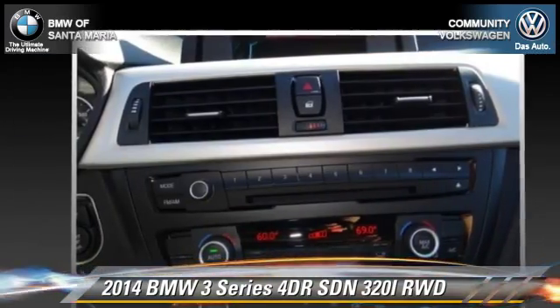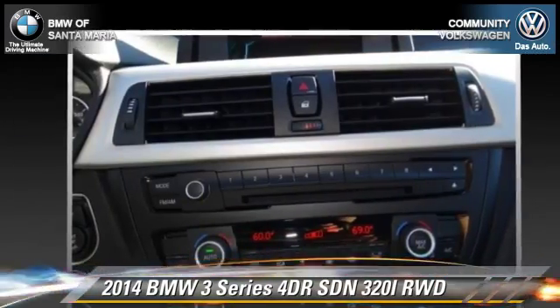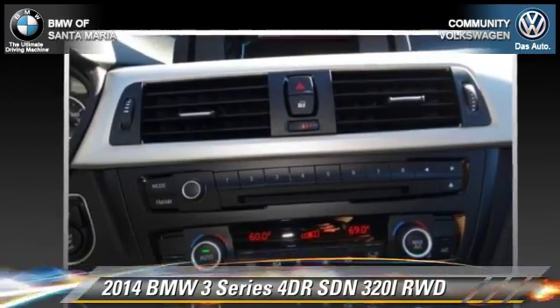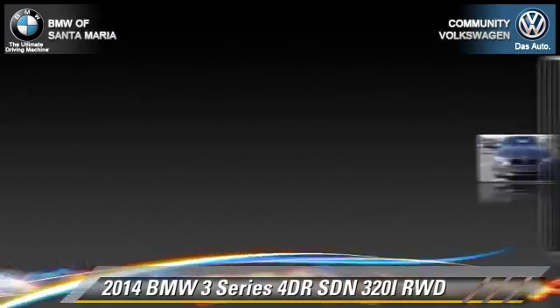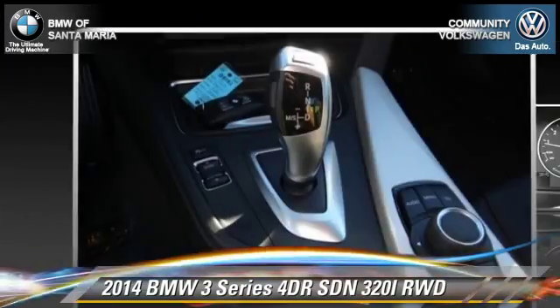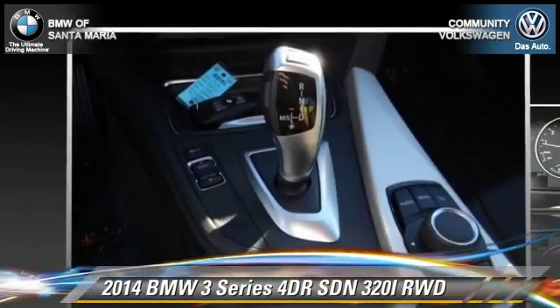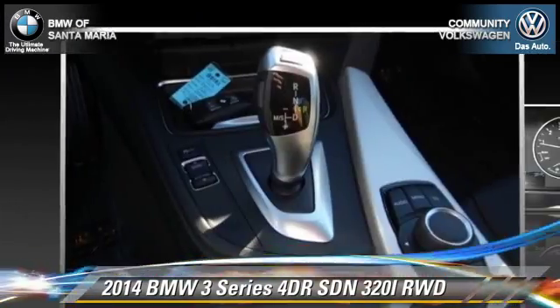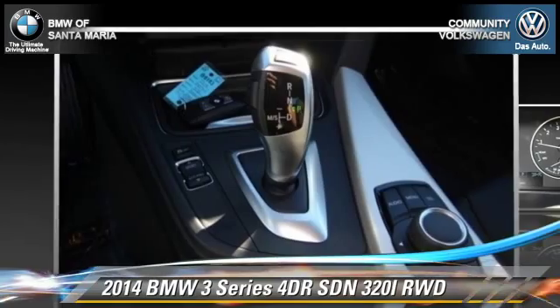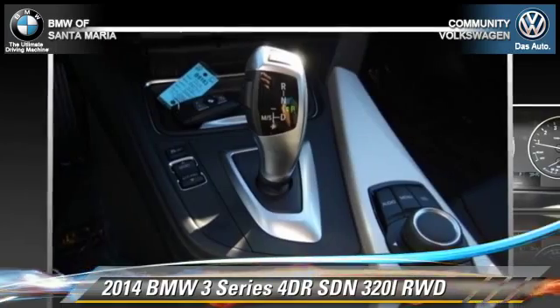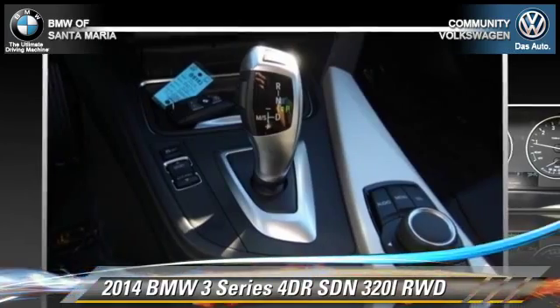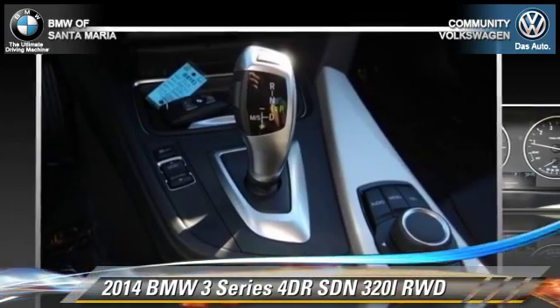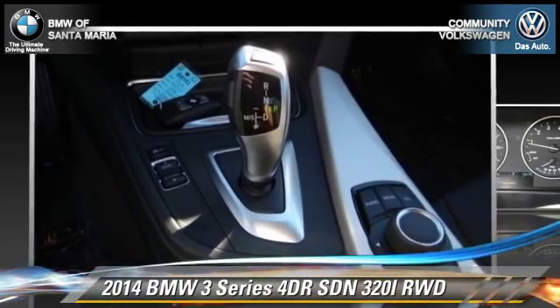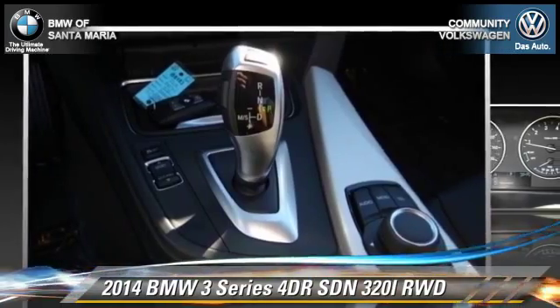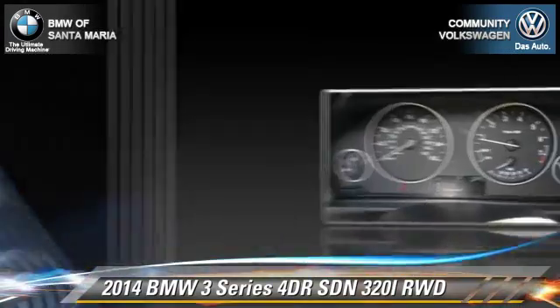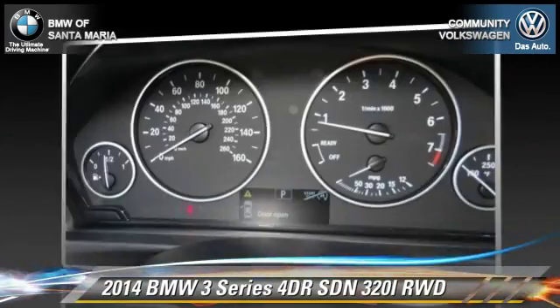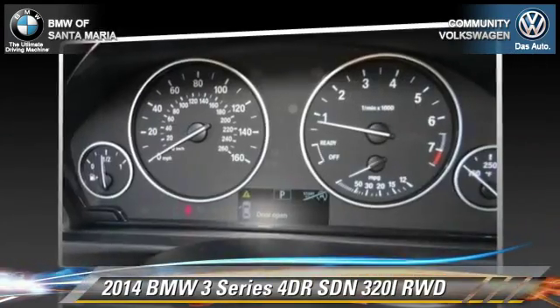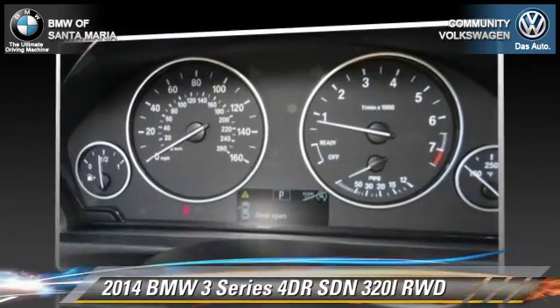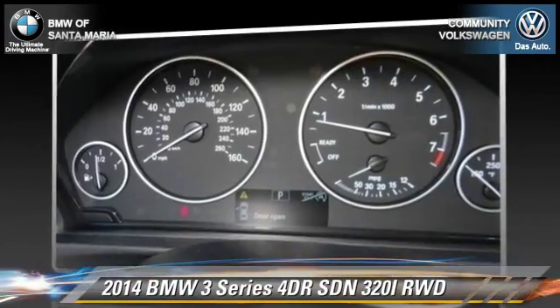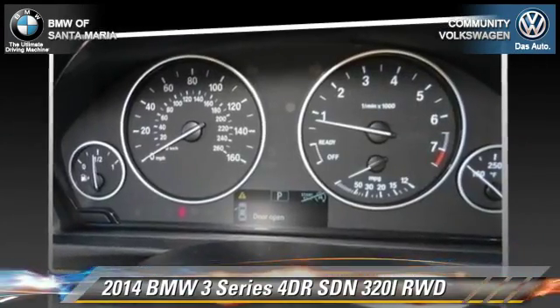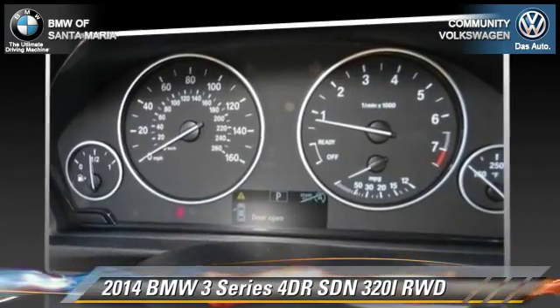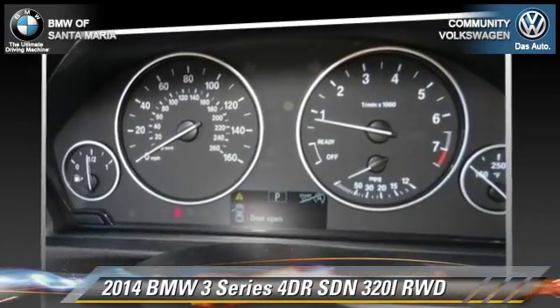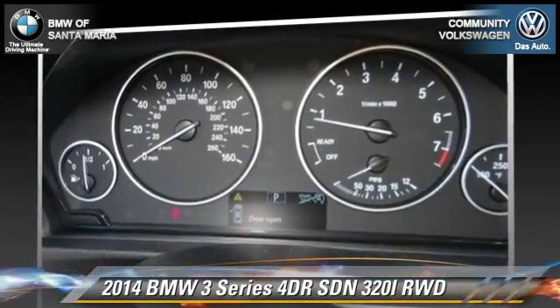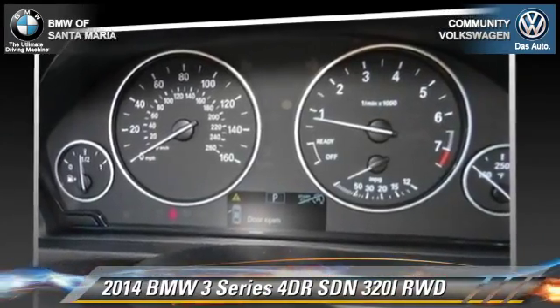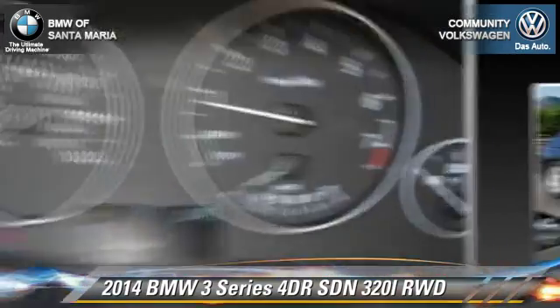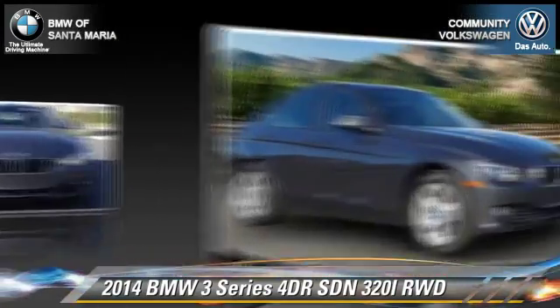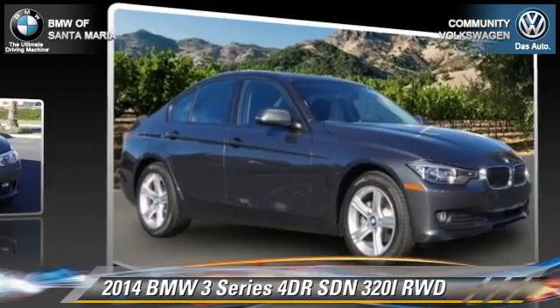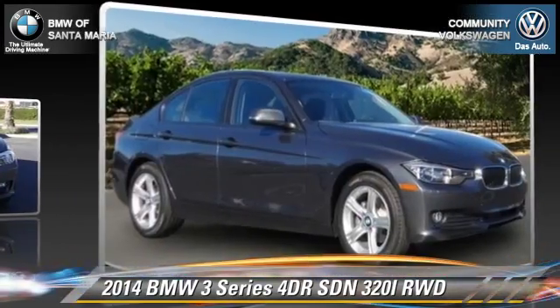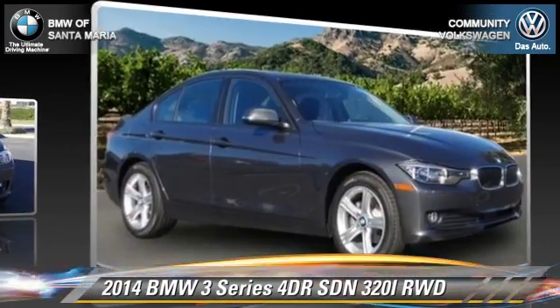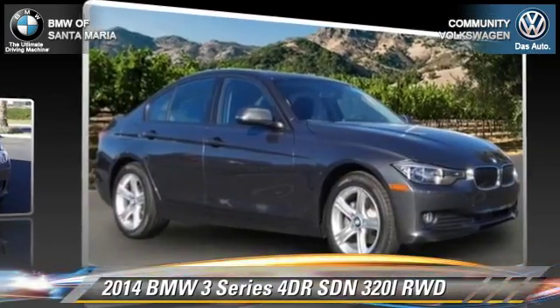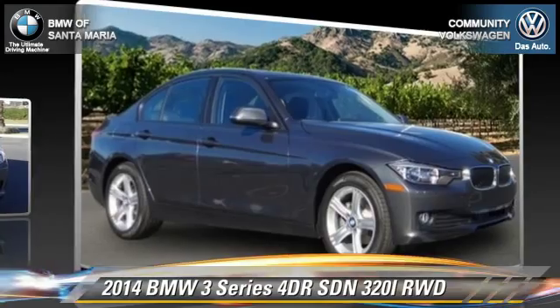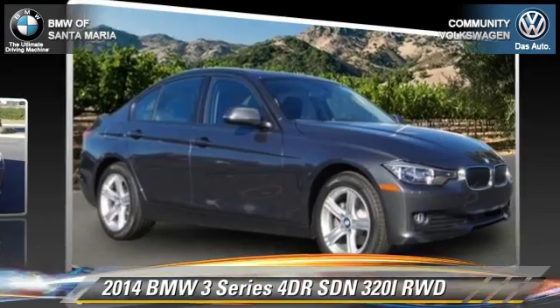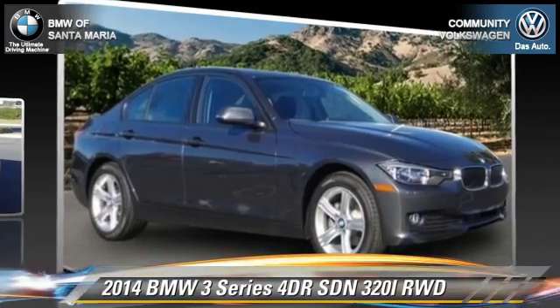Leather seats and a CD player with MP3. Give us a call to schedule your test drive today.